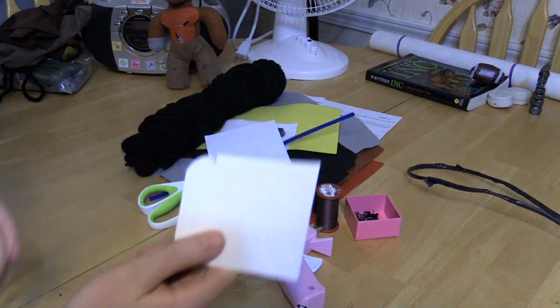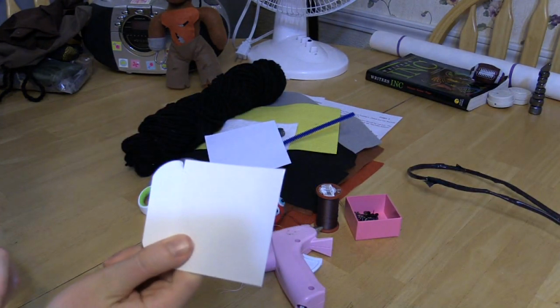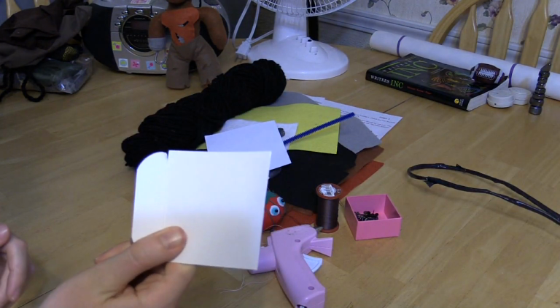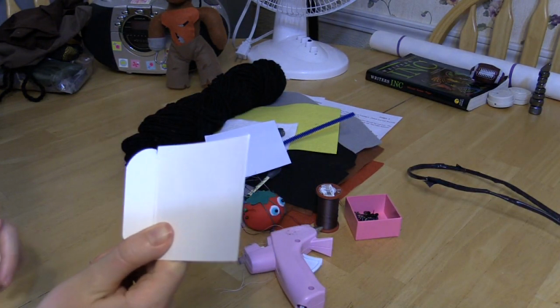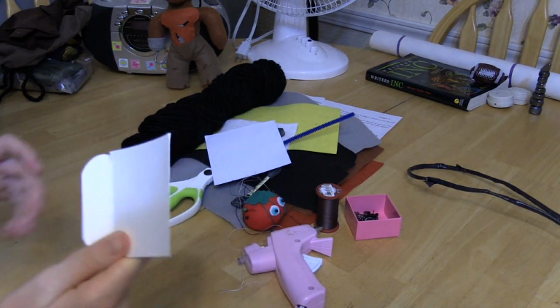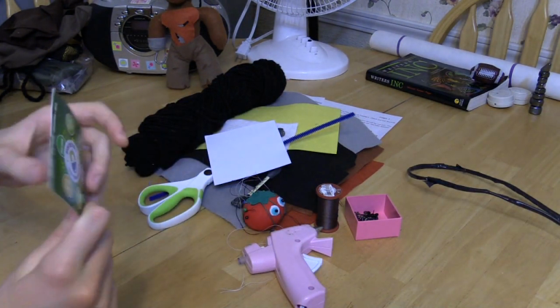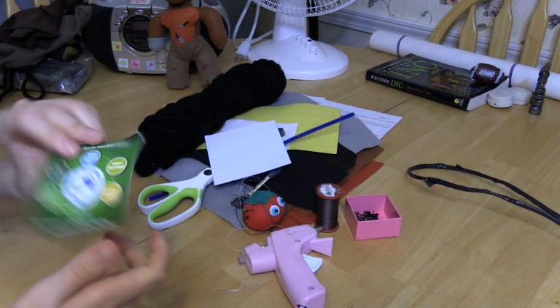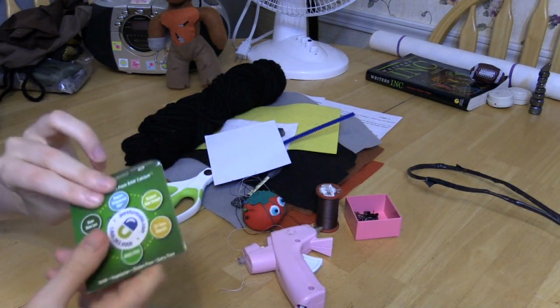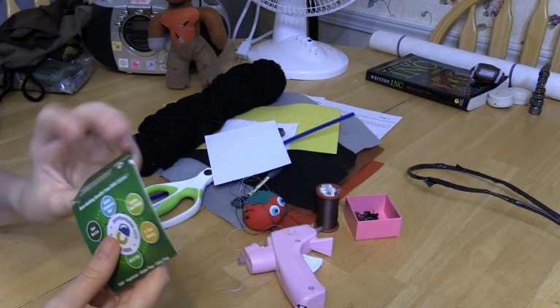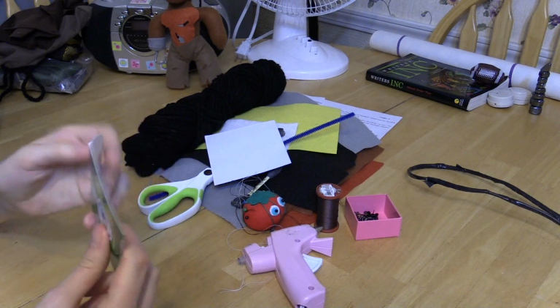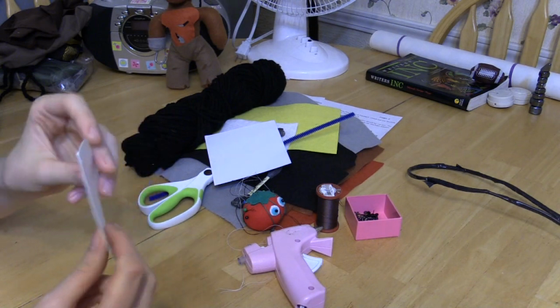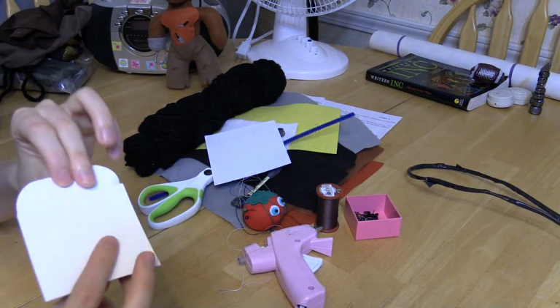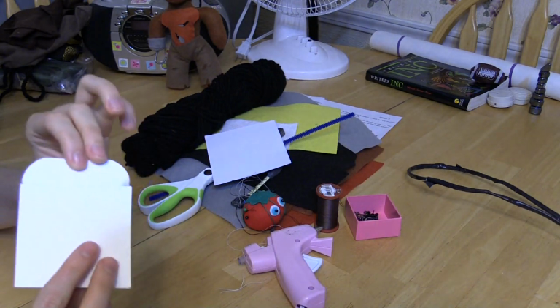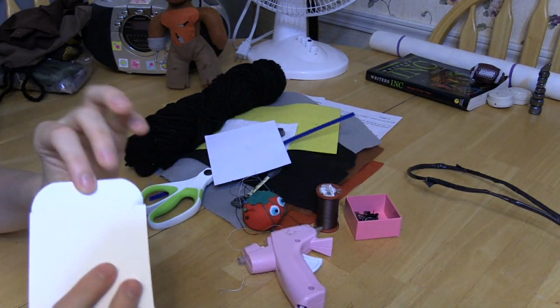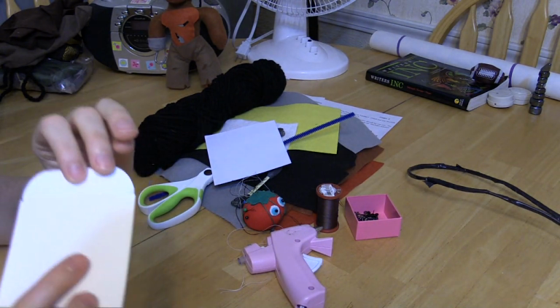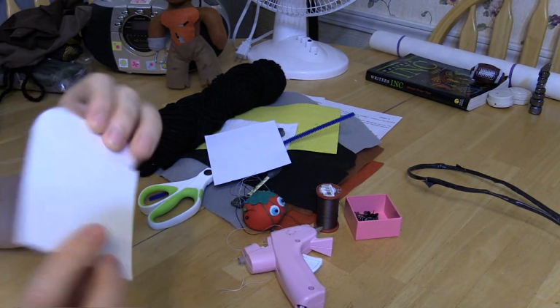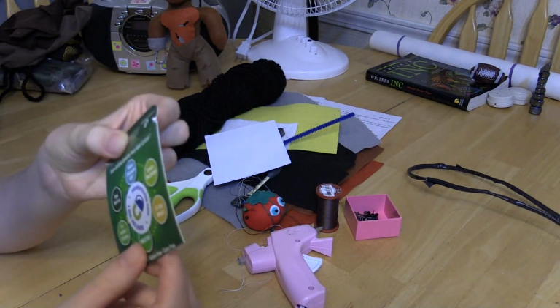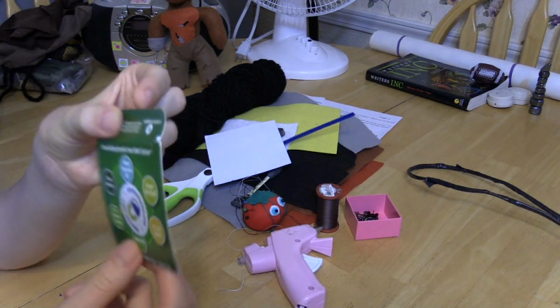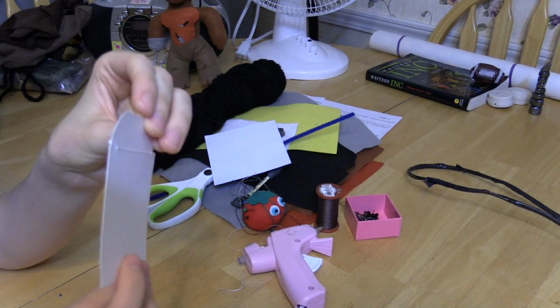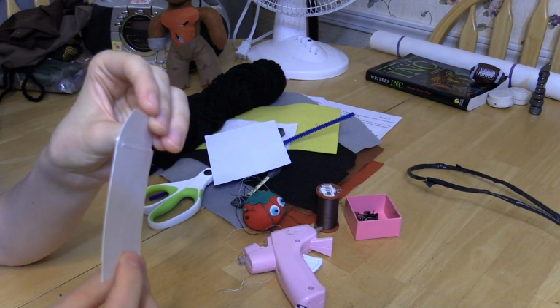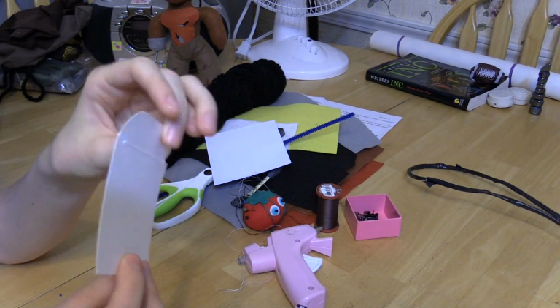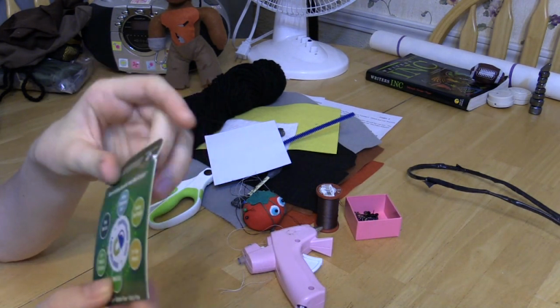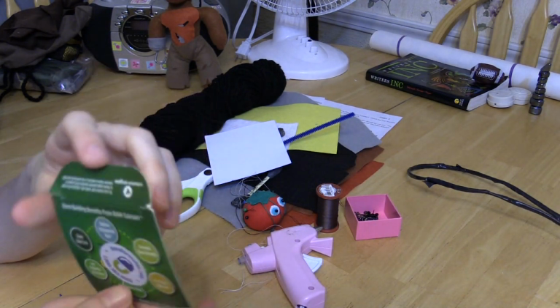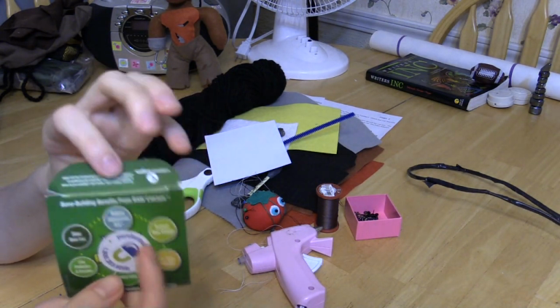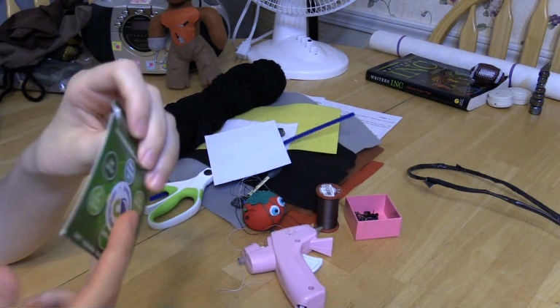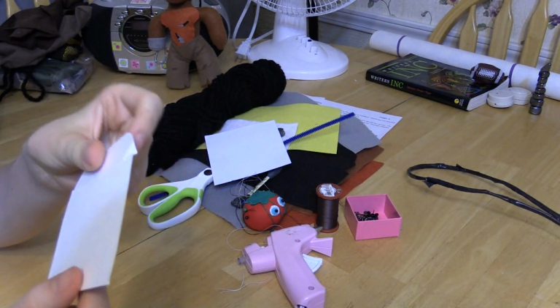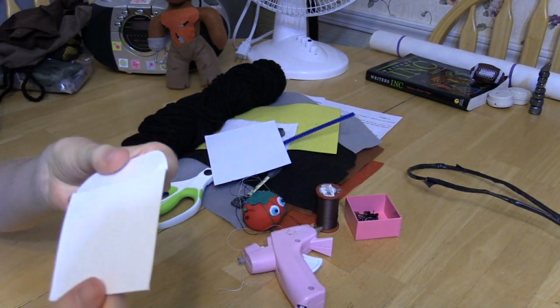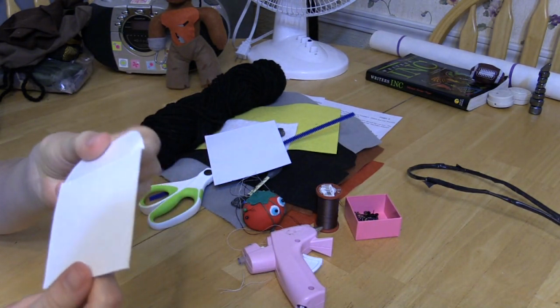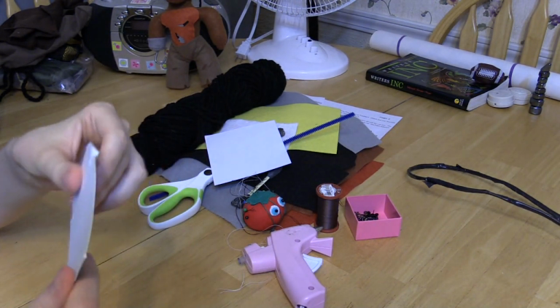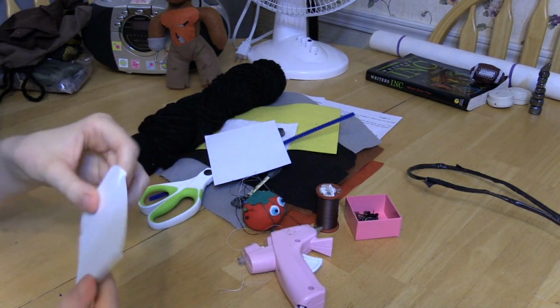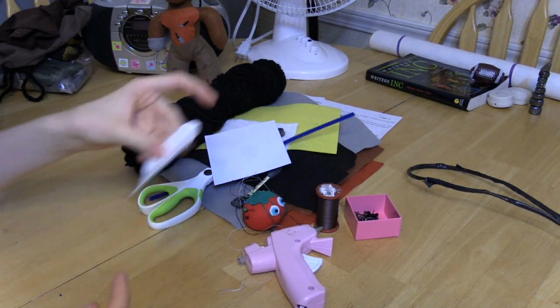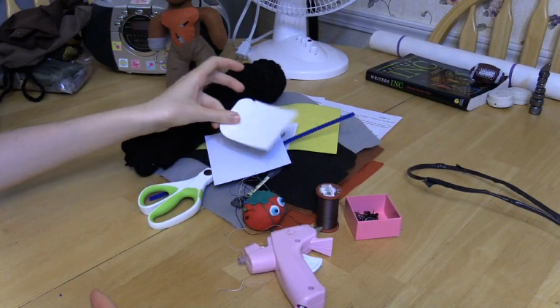You also need a small piece of cardboard - I have a very thin piece. It doesn't really matter what size it is.